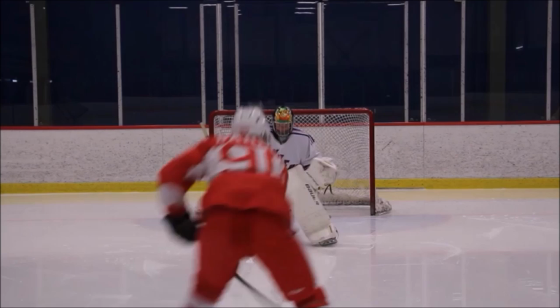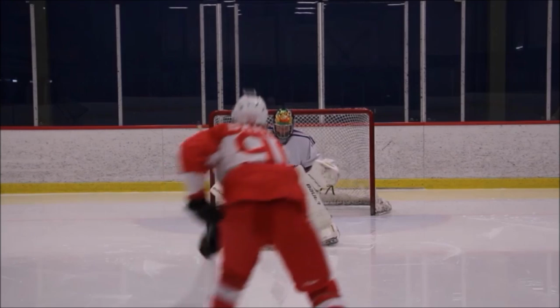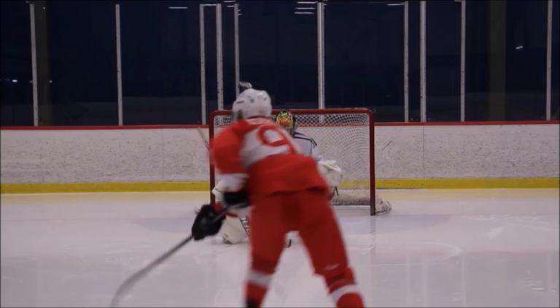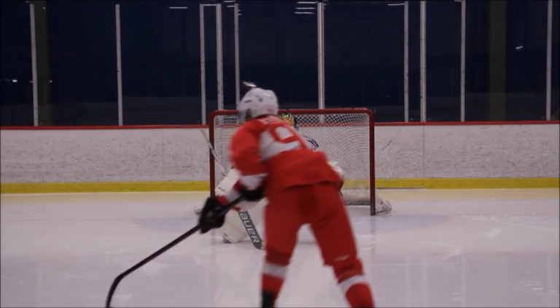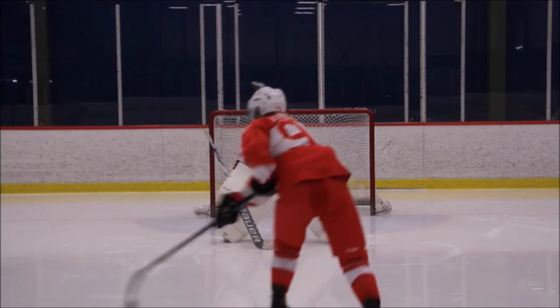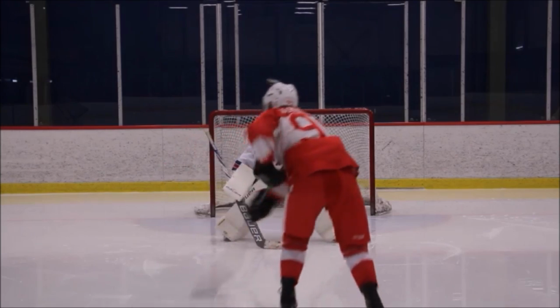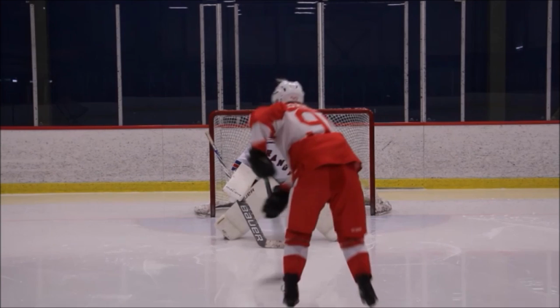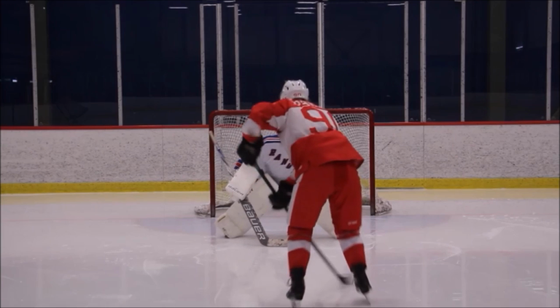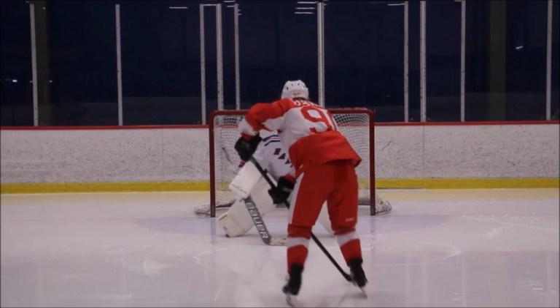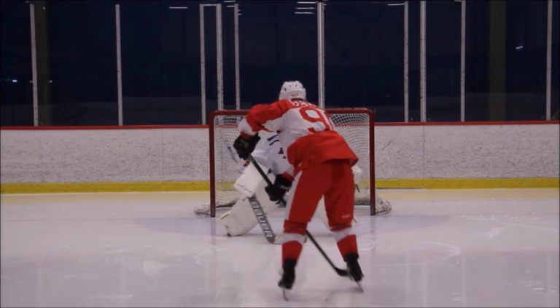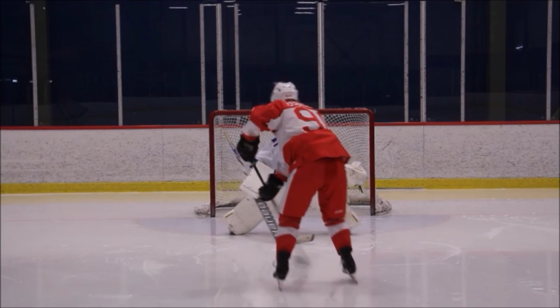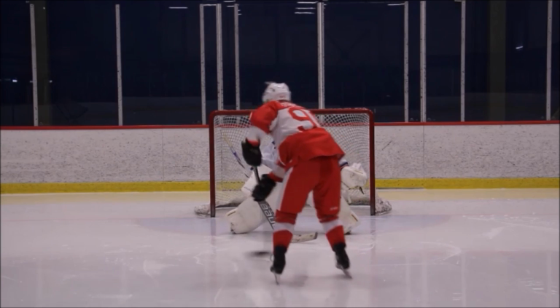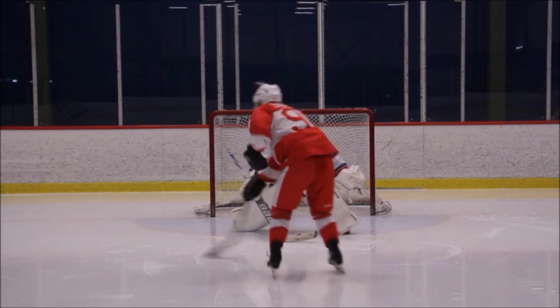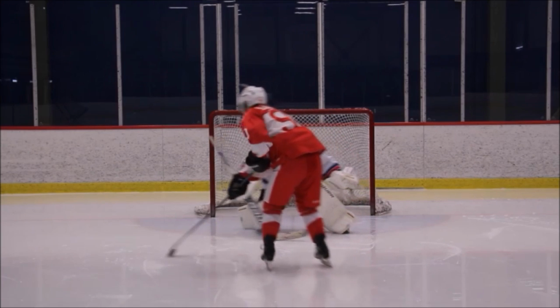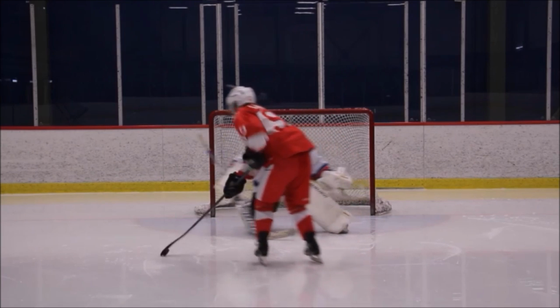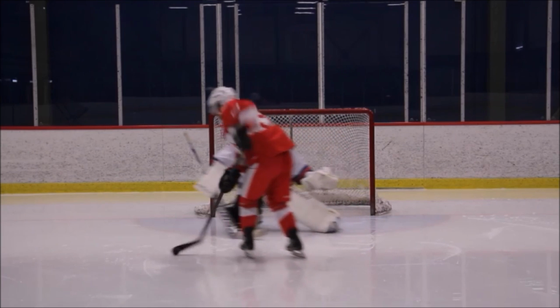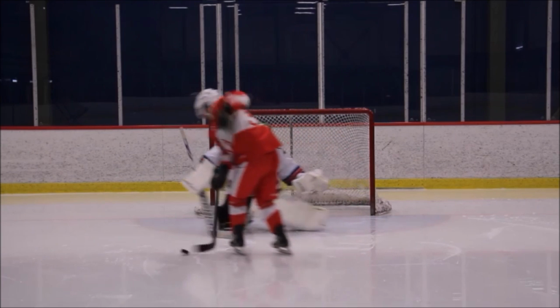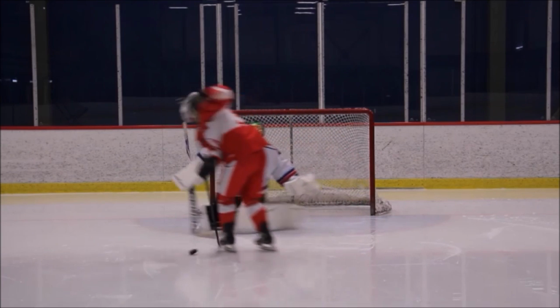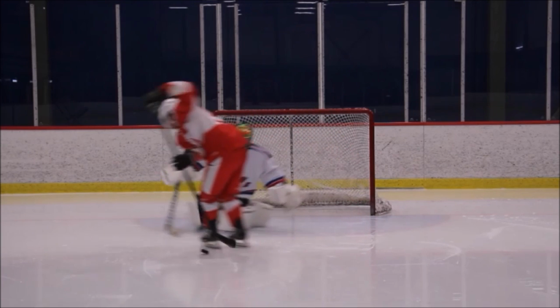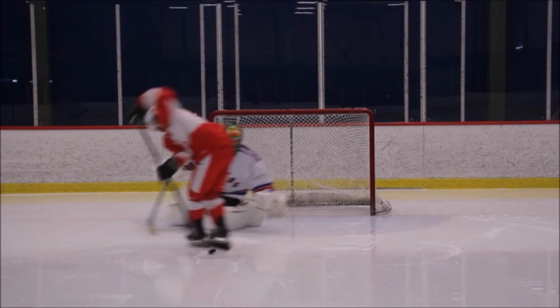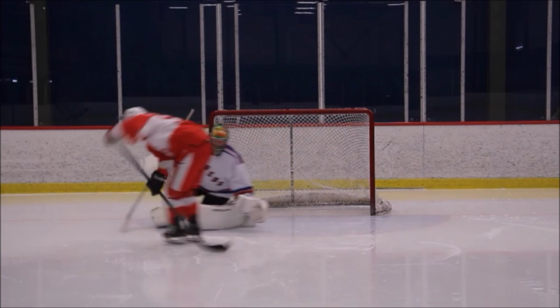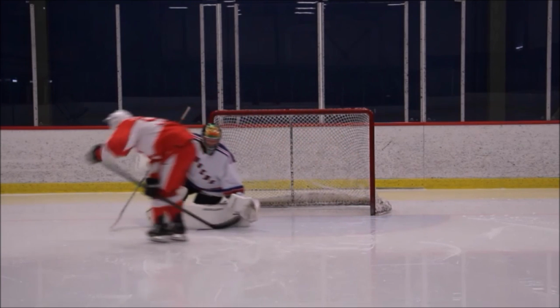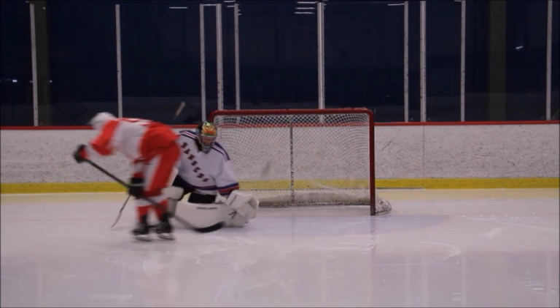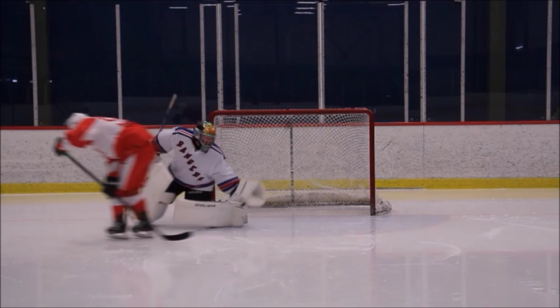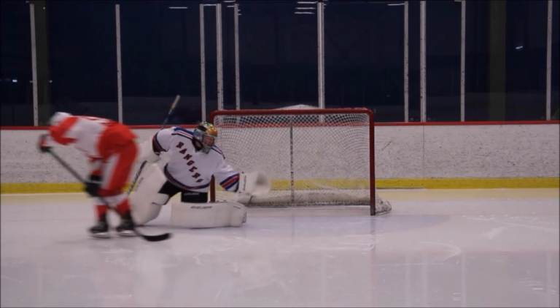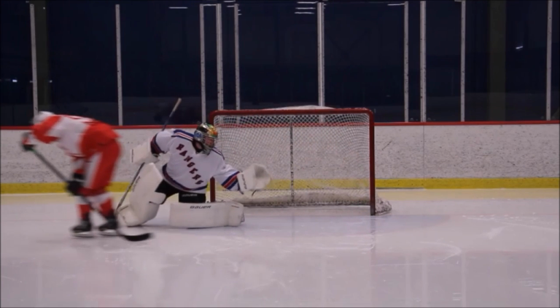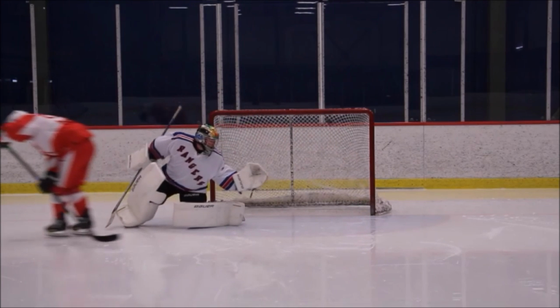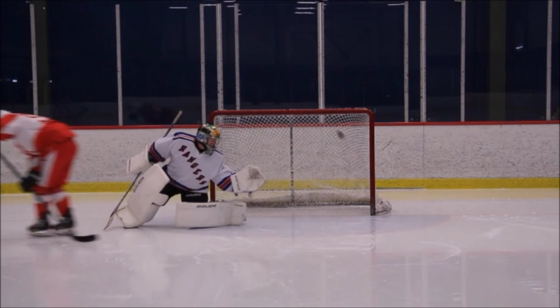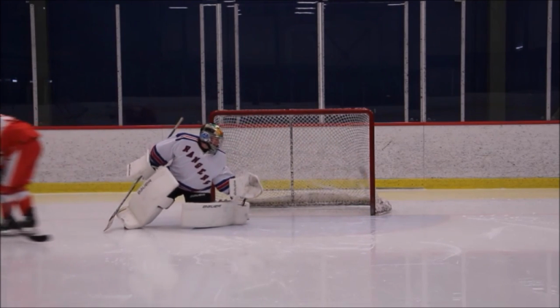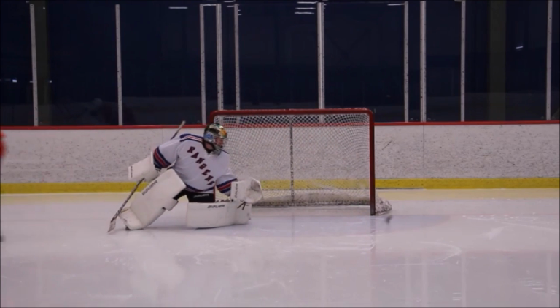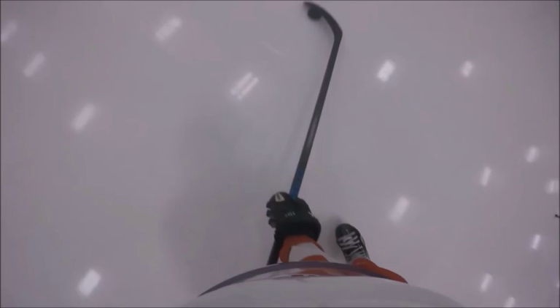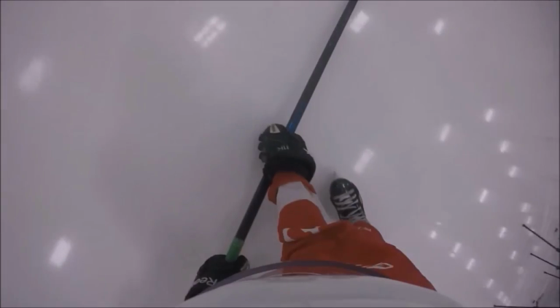First off, there are three ways to do the move, so I'm going to break it down in order of easiest to hardest.